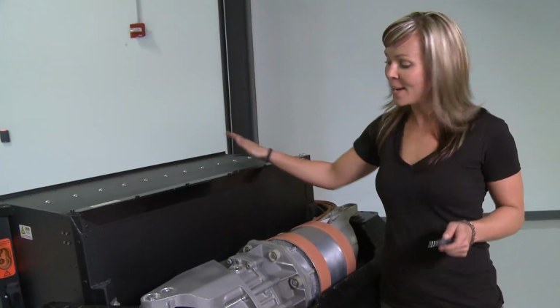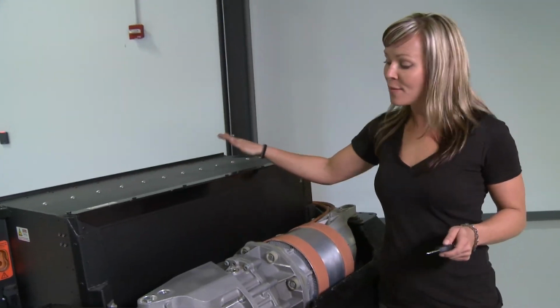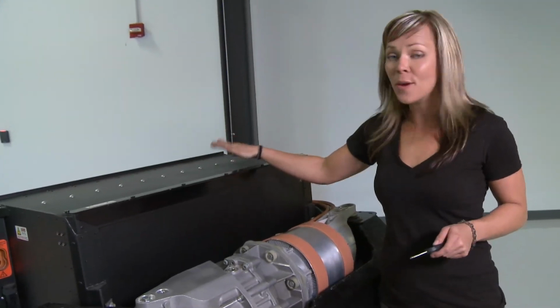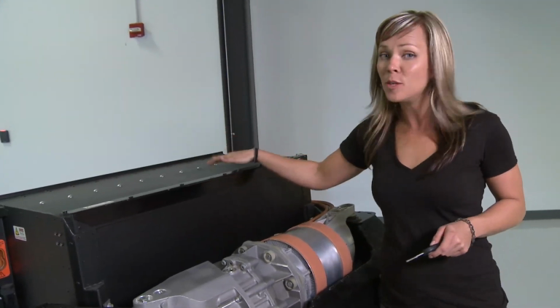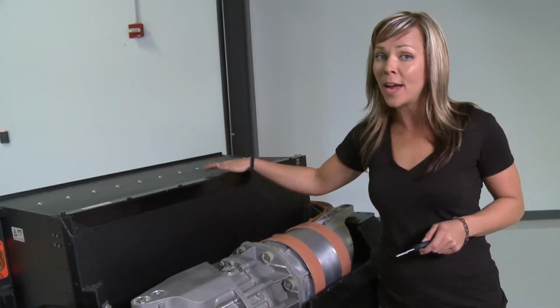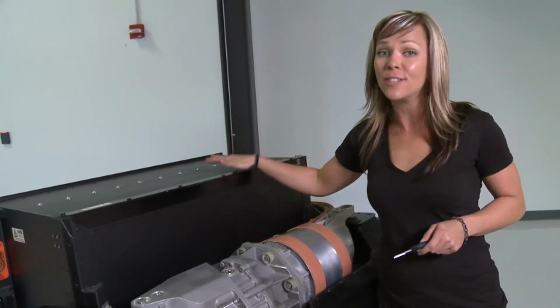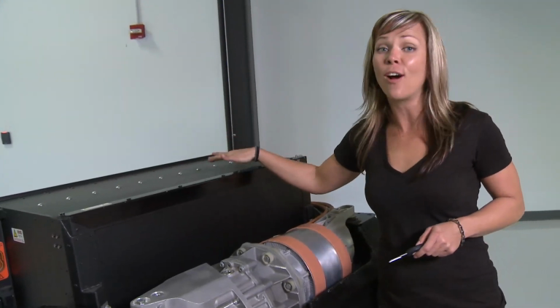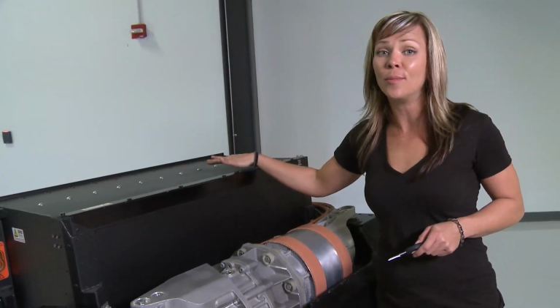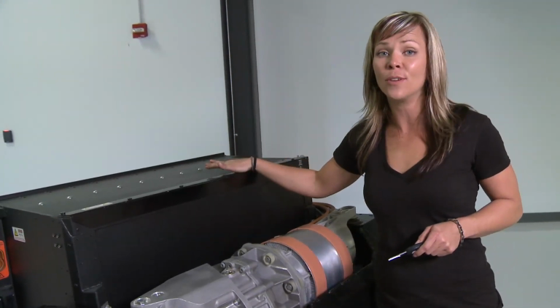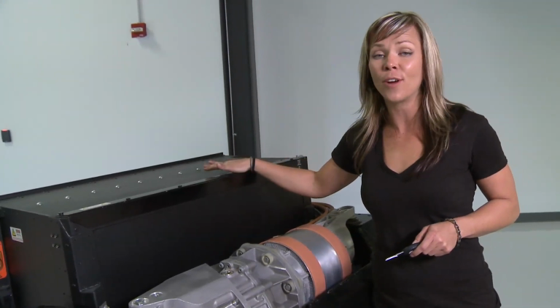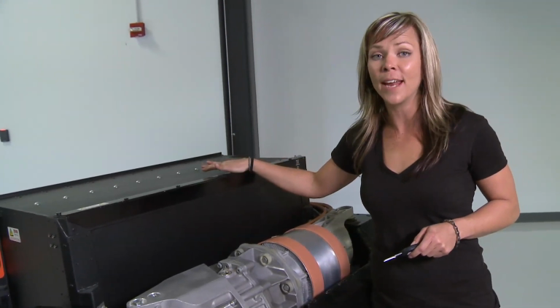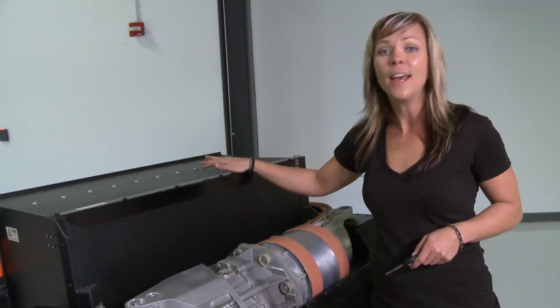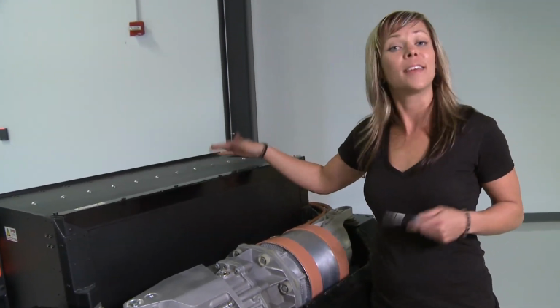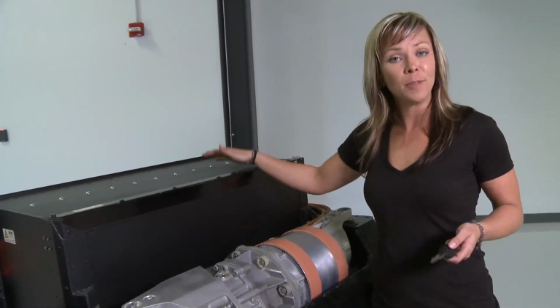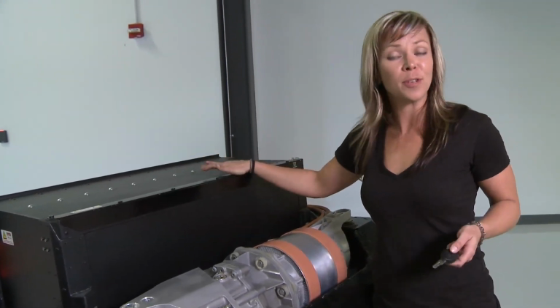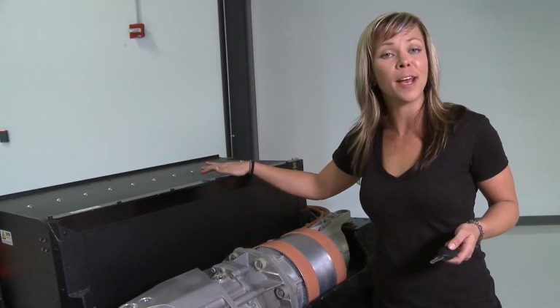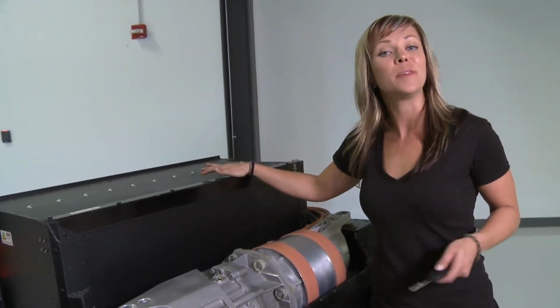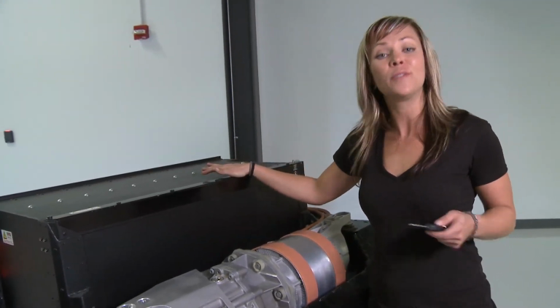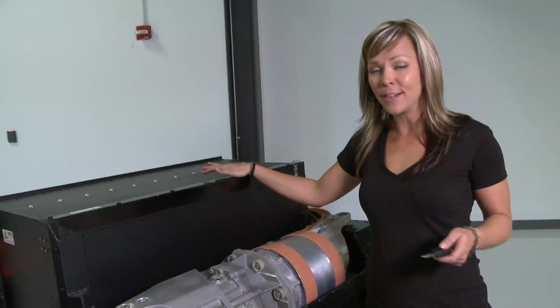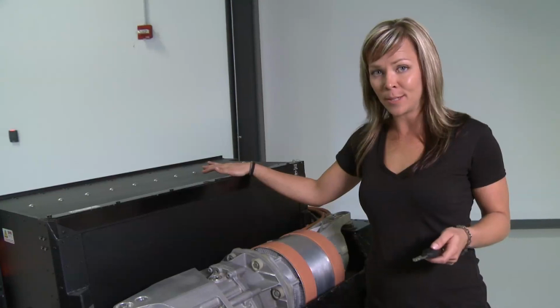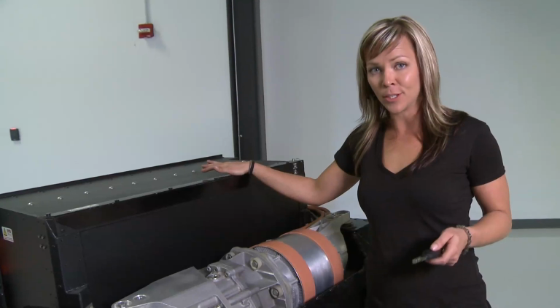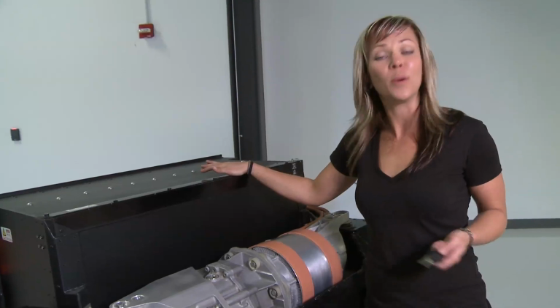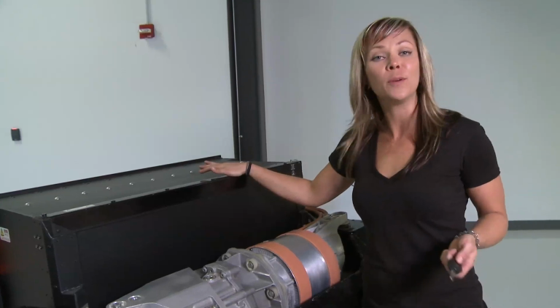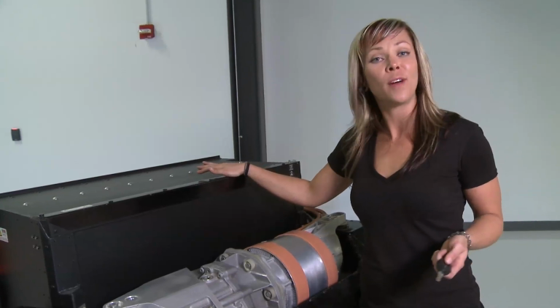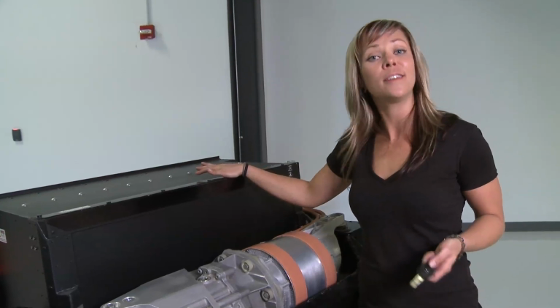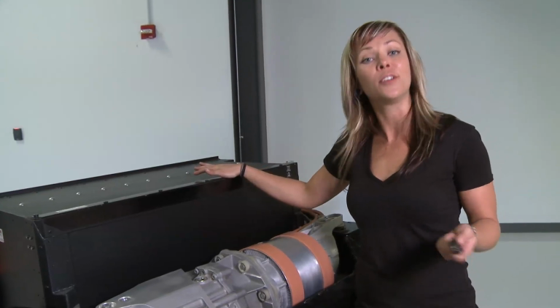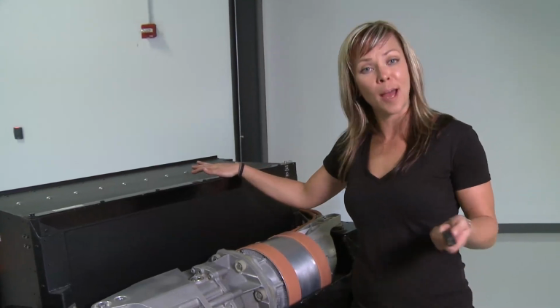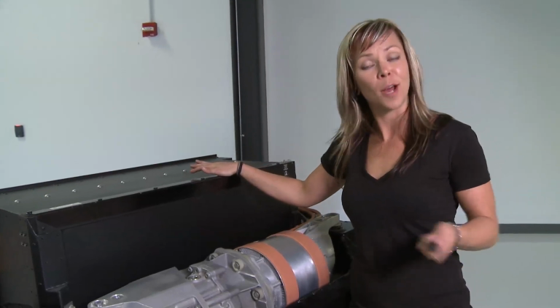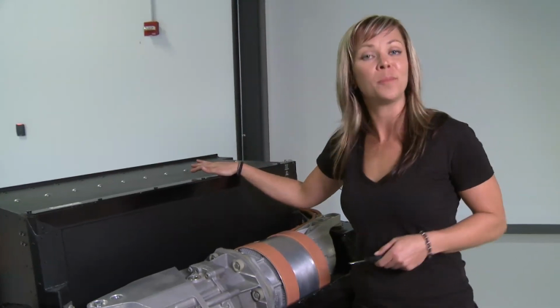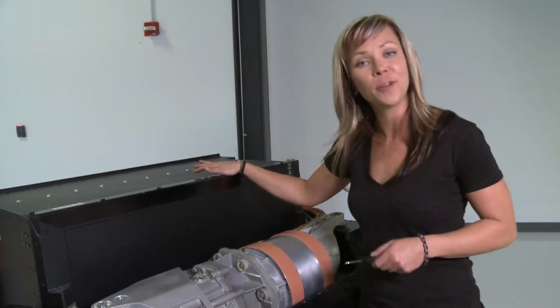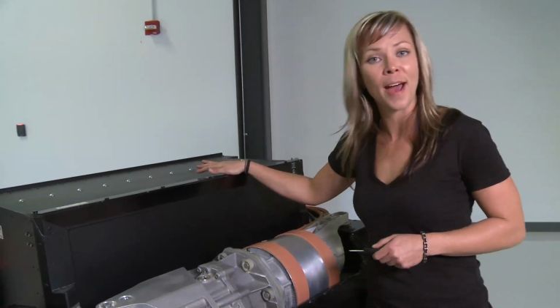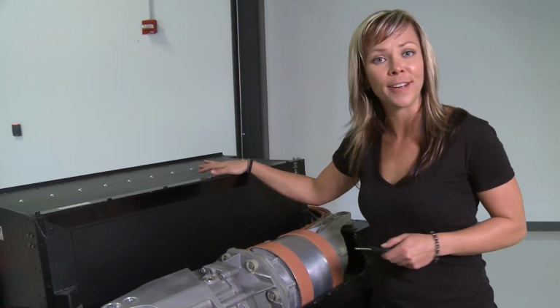Now even though these batteries are automotive grade, the chemistry makeup is very similar to what you would find in your laptop computer battery.